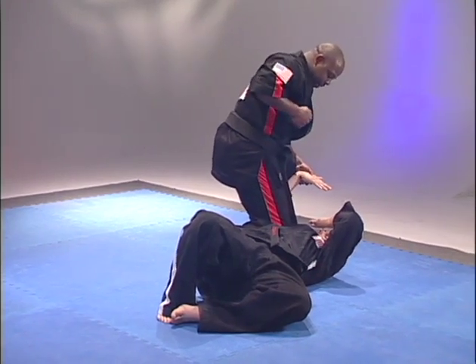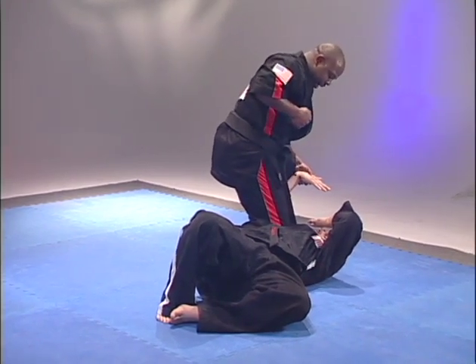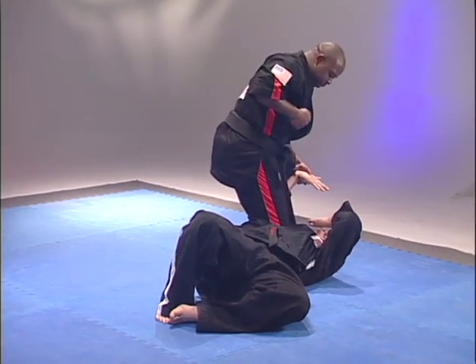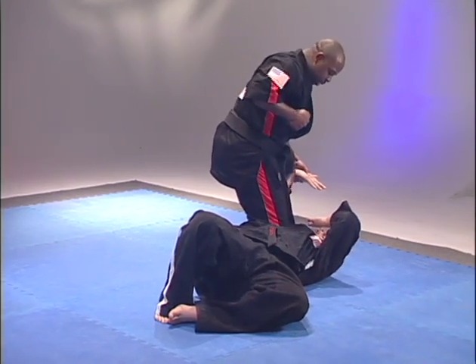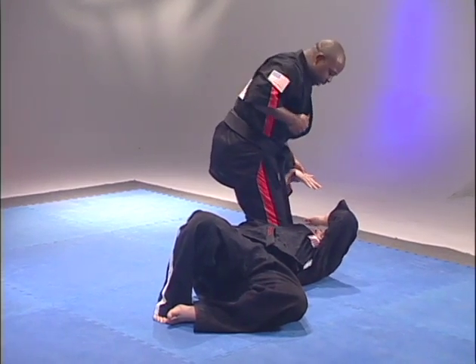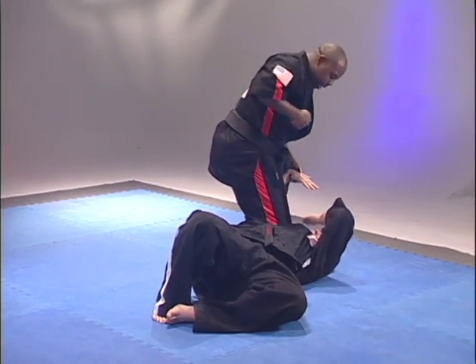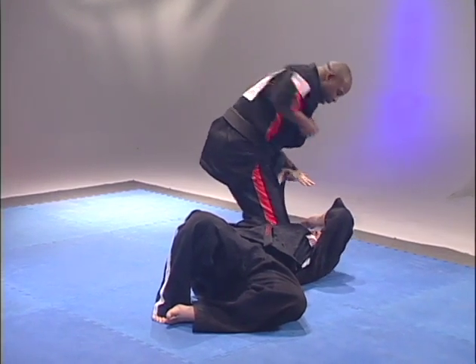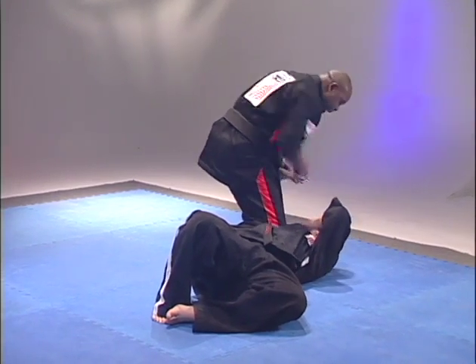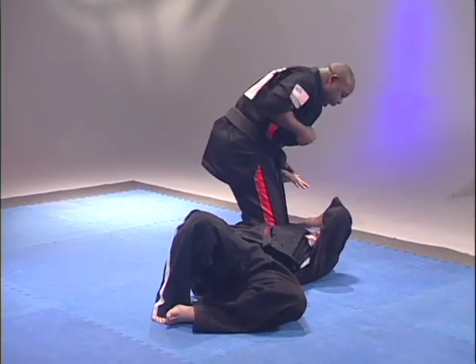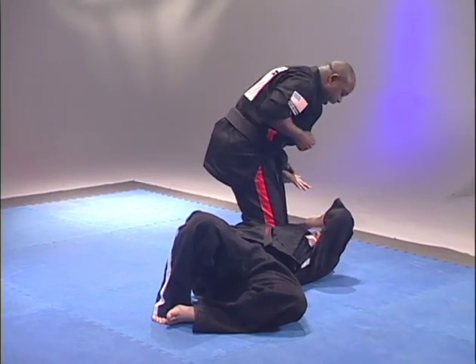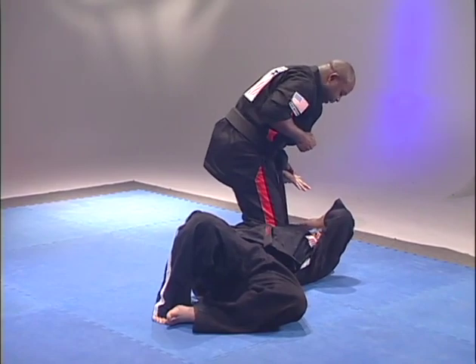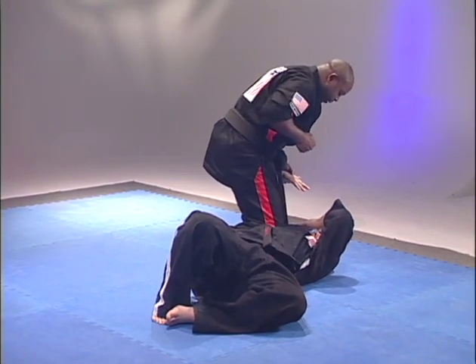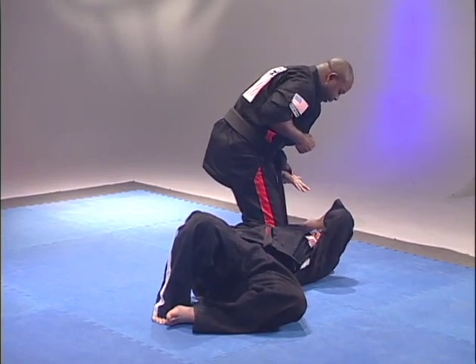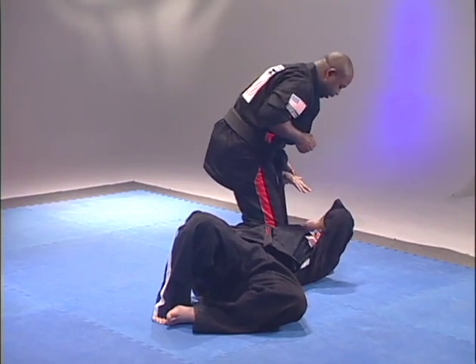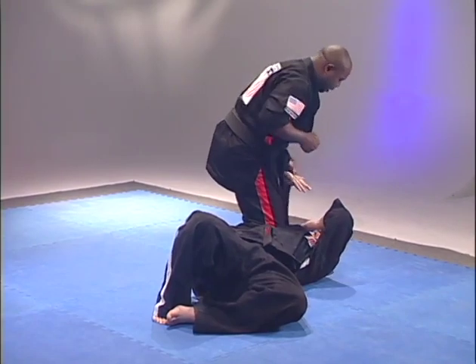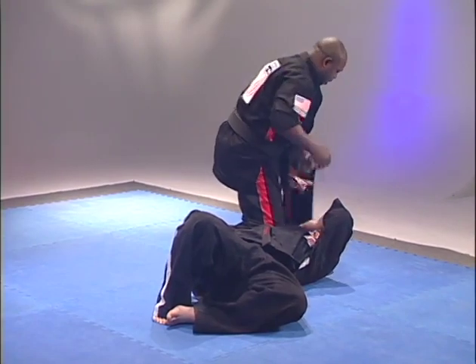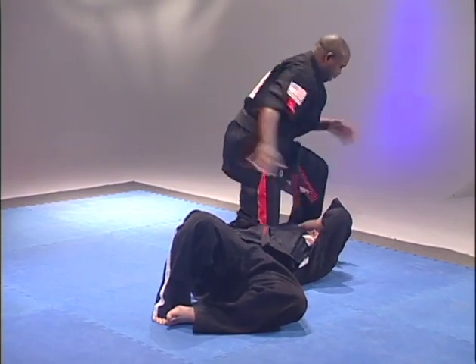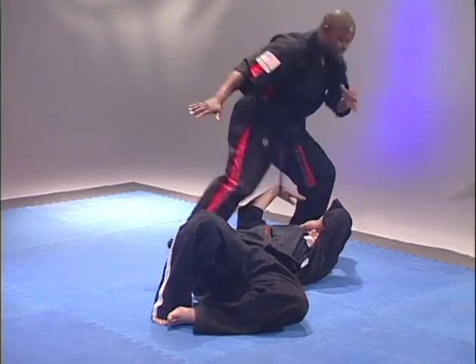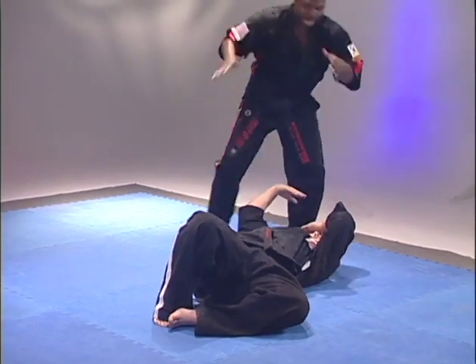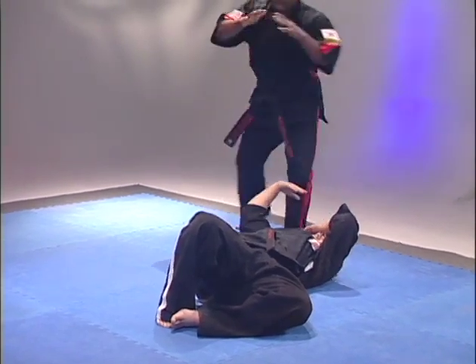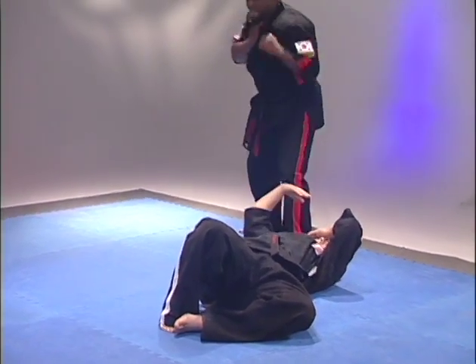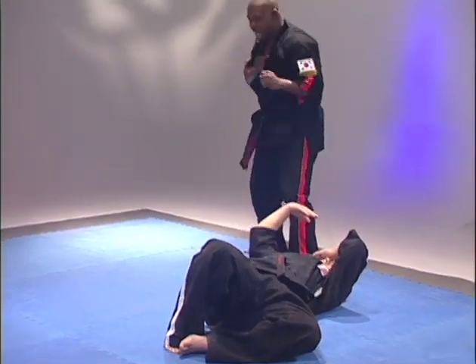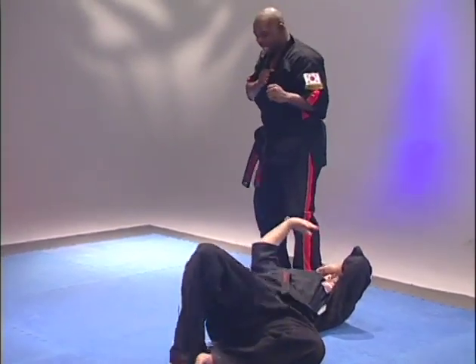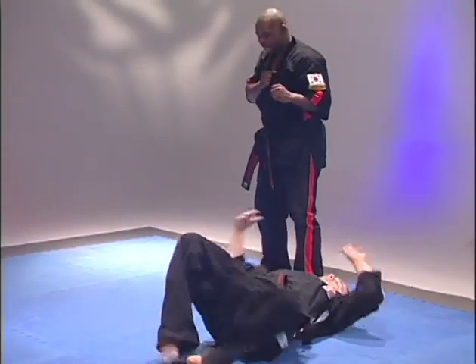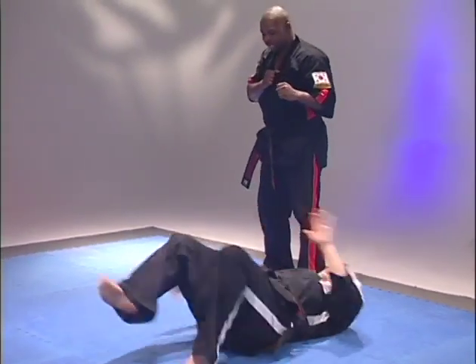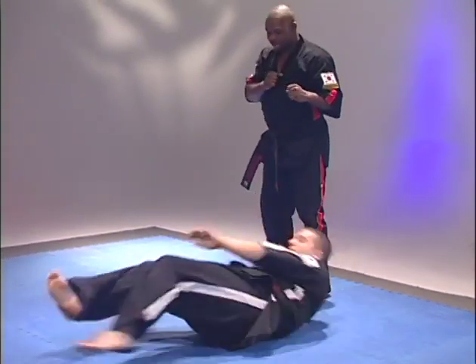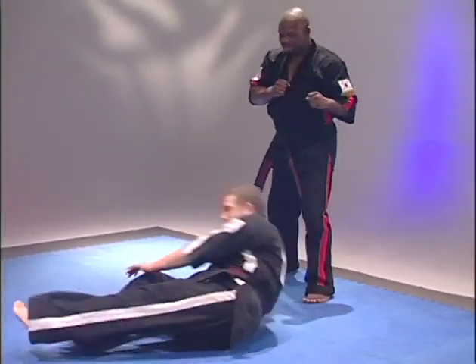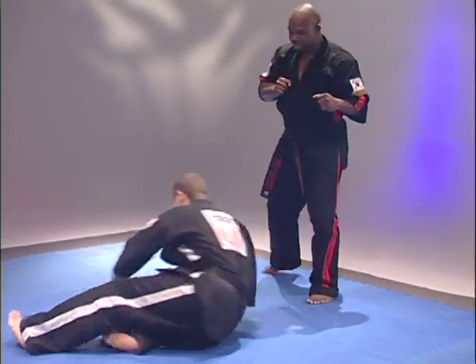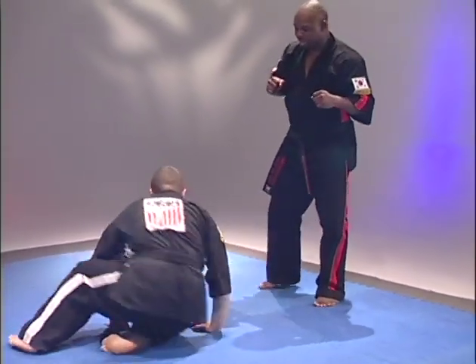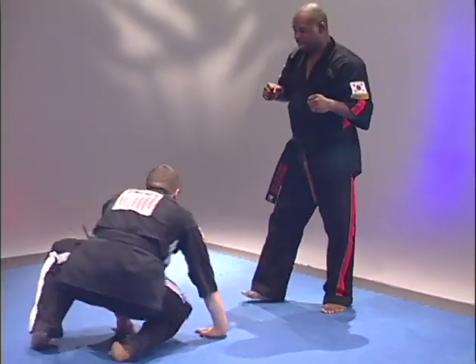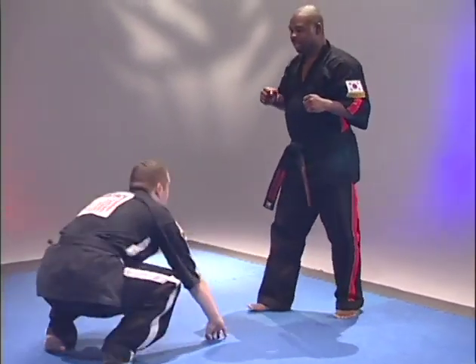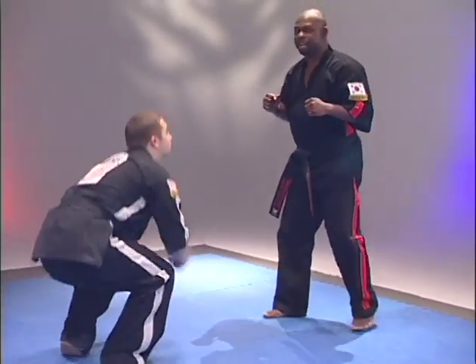Fireman punch. Hi-yah! Step back. Hi-yah! Step back and reset.